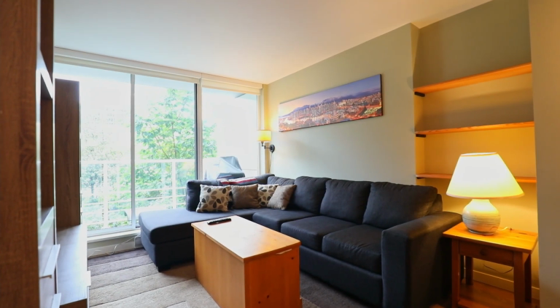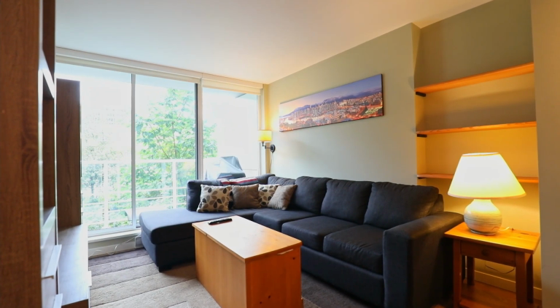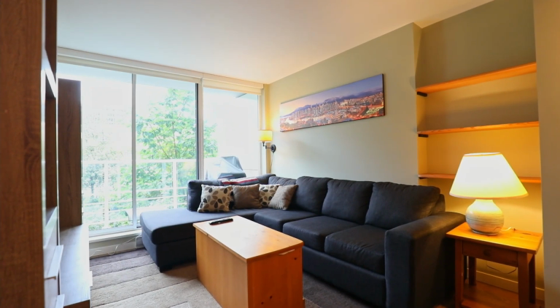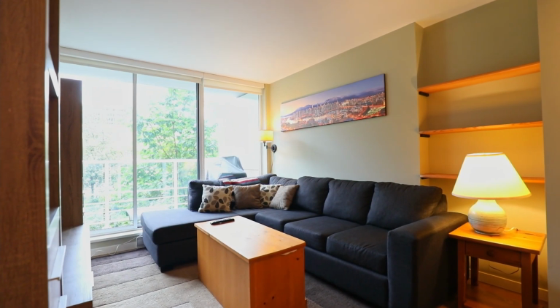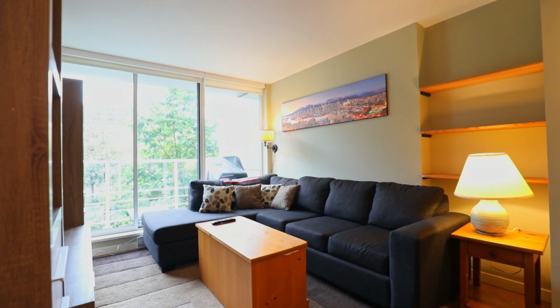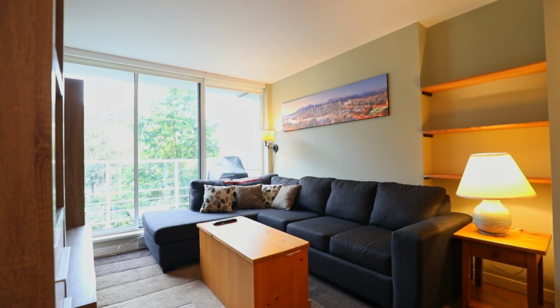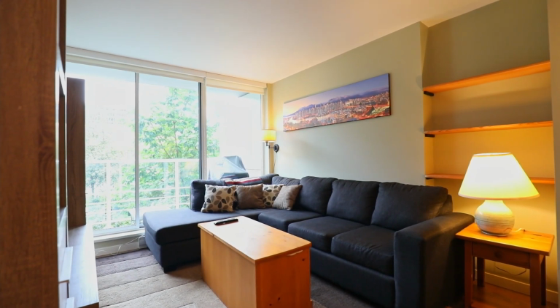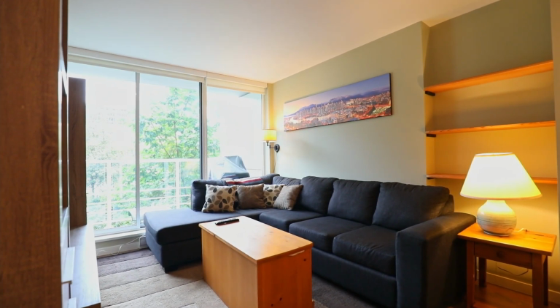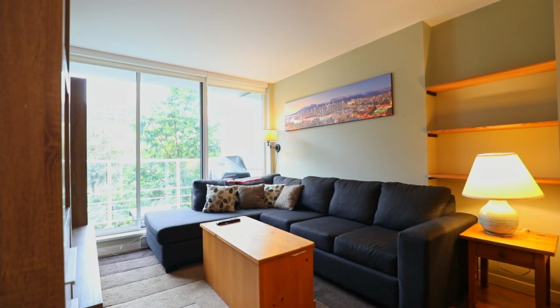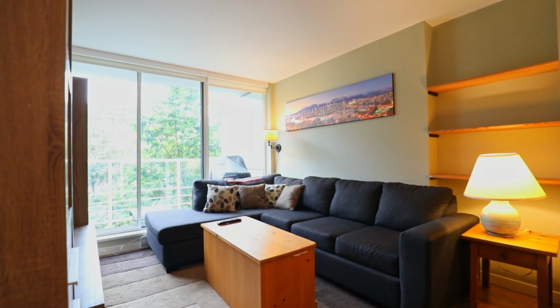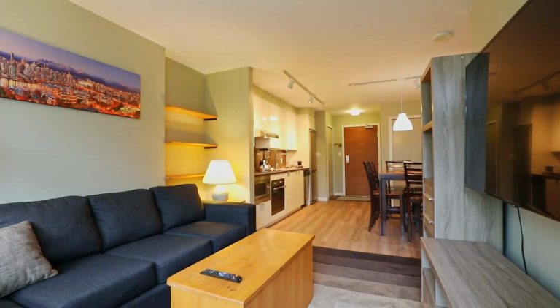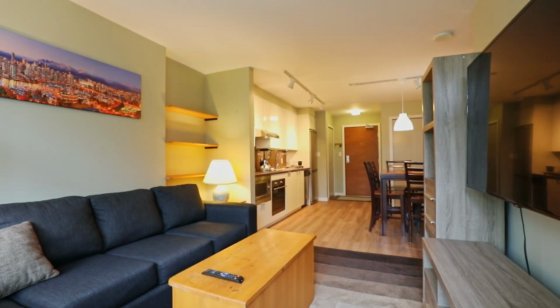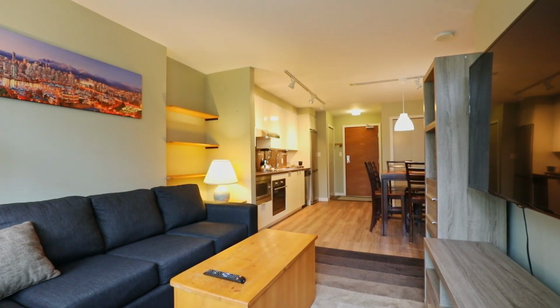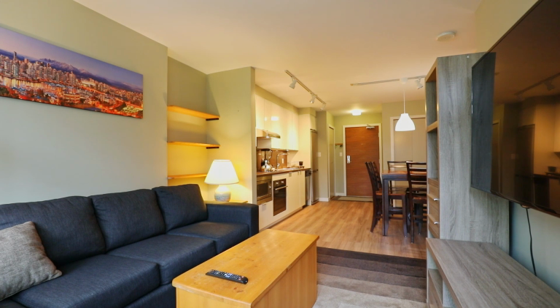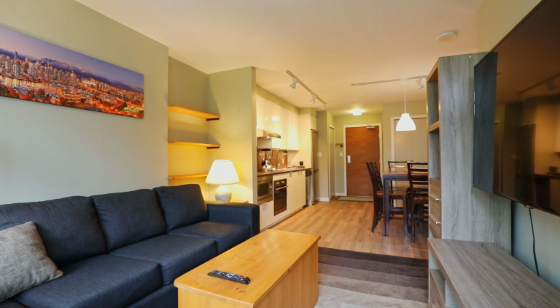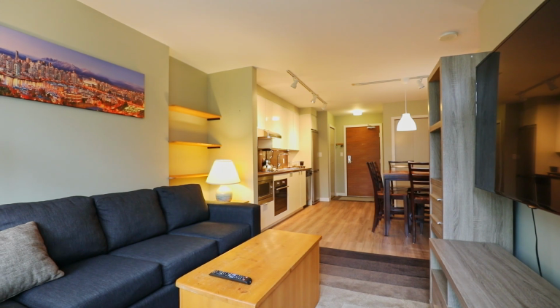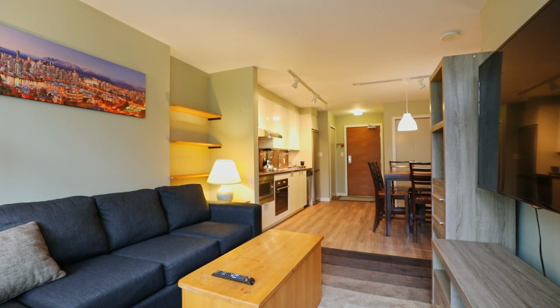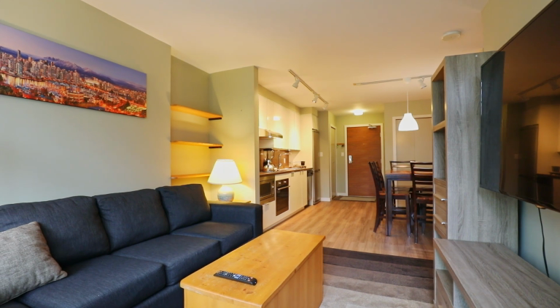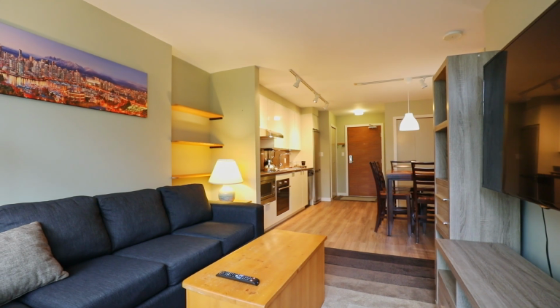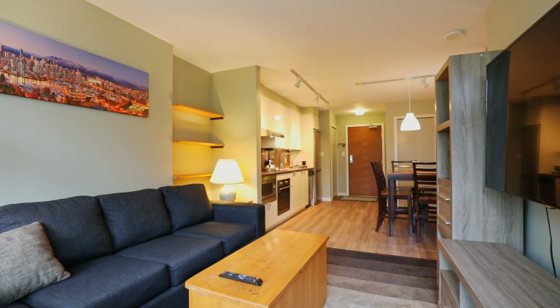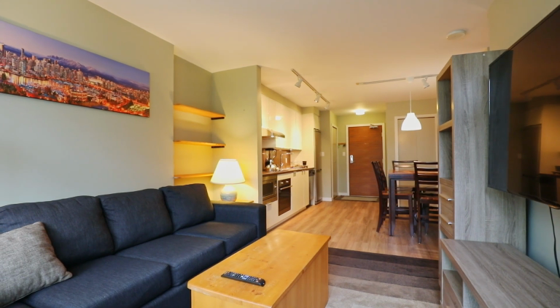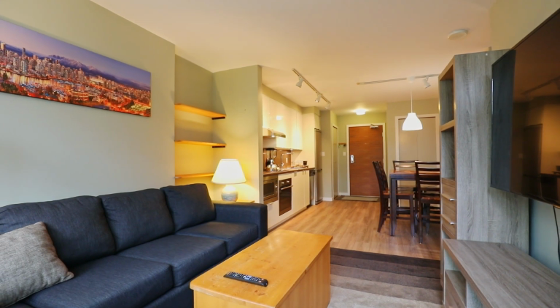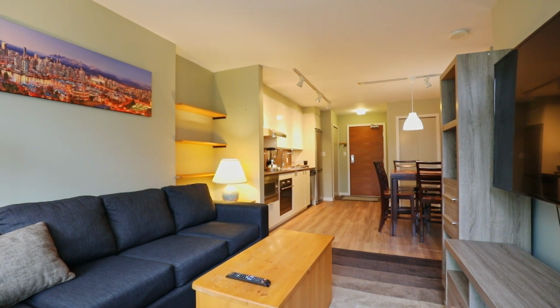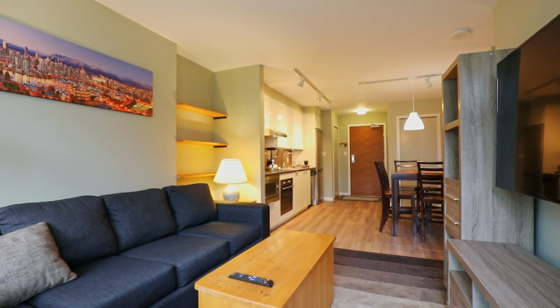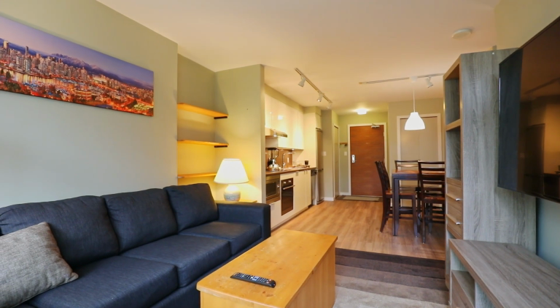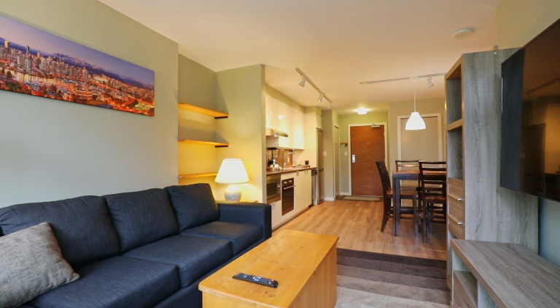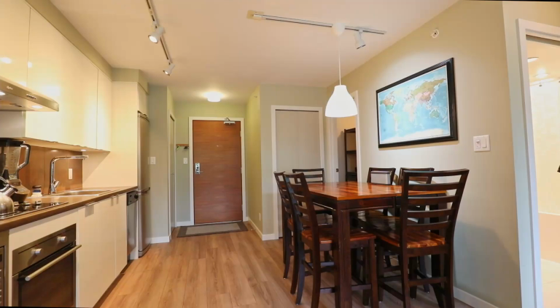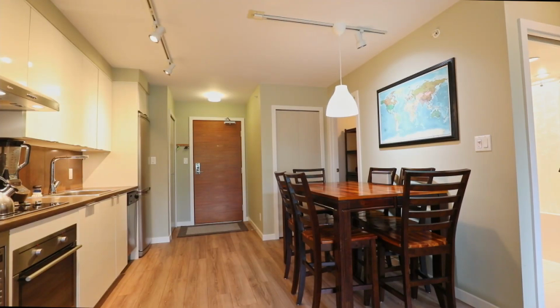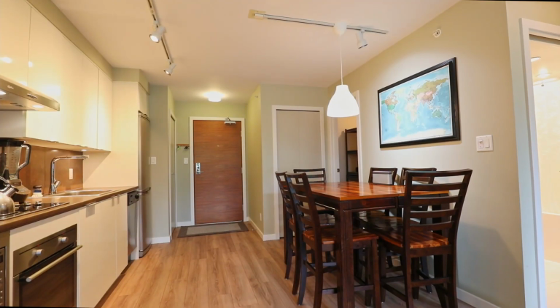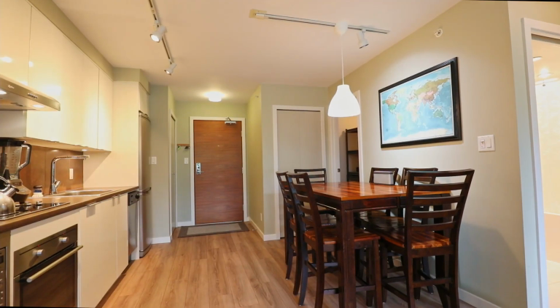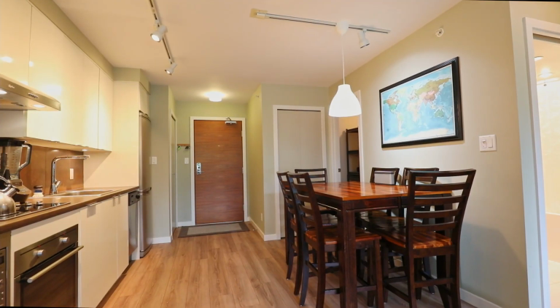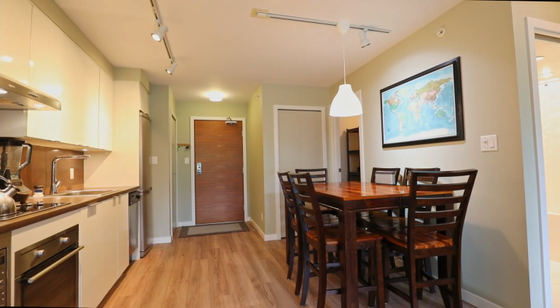The comfortable living room allows you to sit back and watch your big screen TV on game night or to cozy up with your favourite book on a rainy evening.